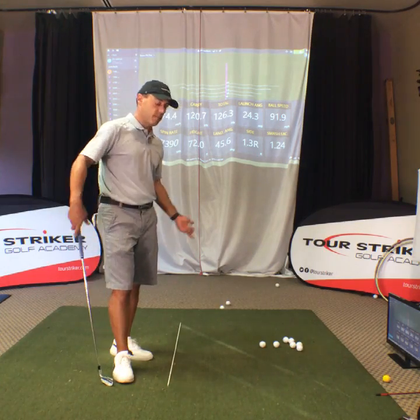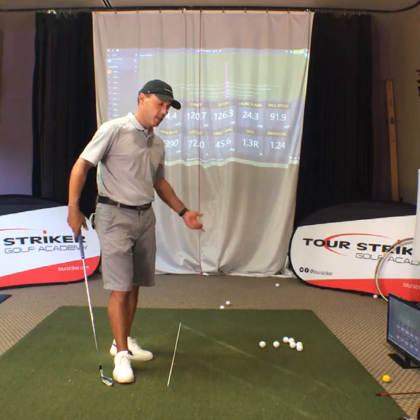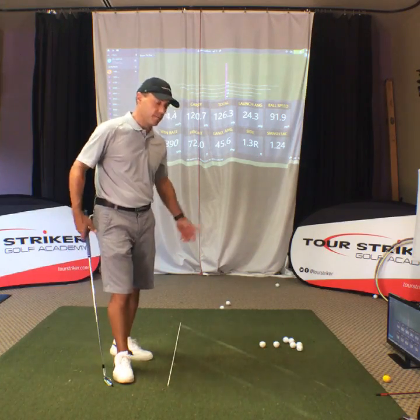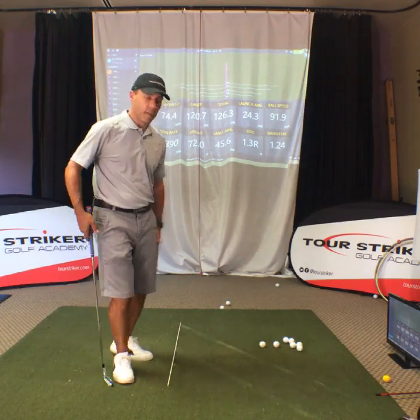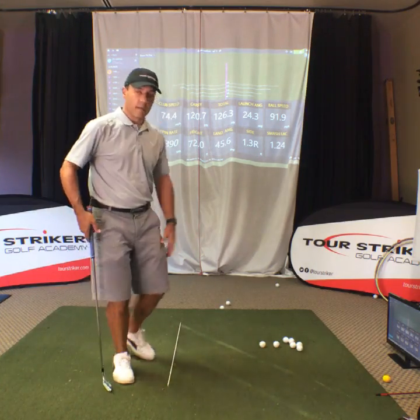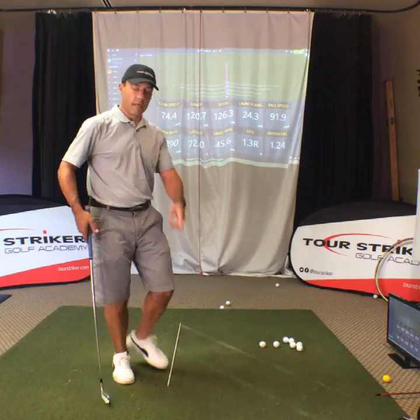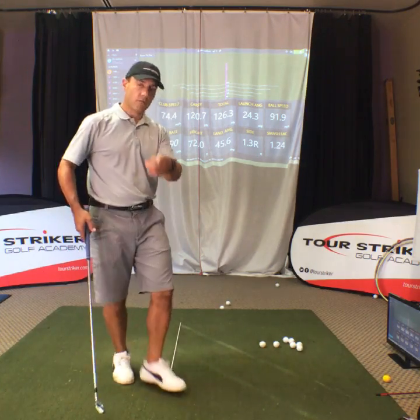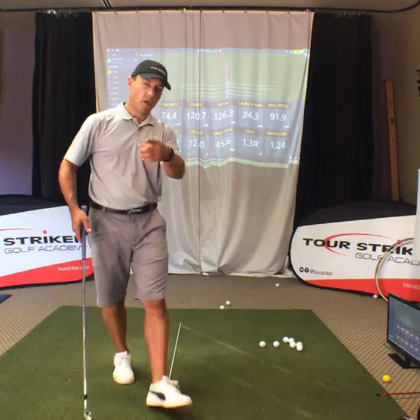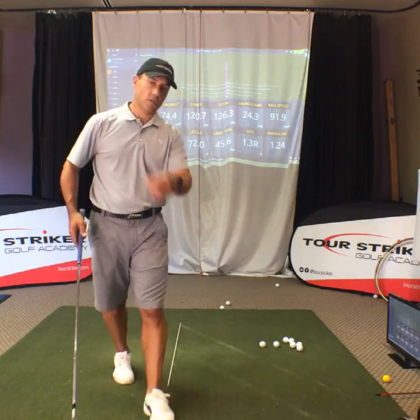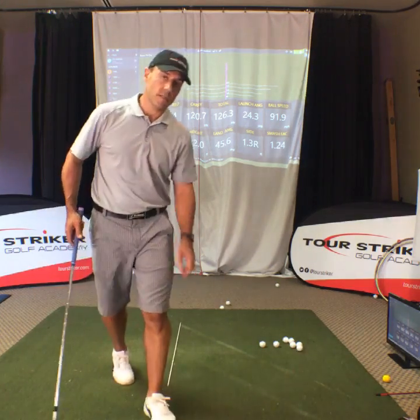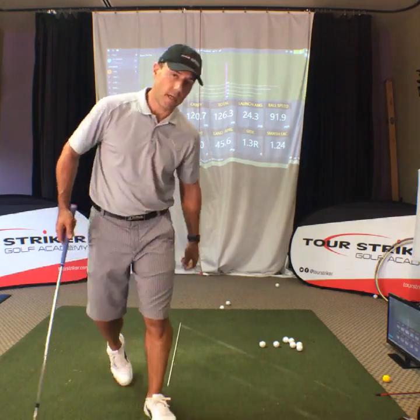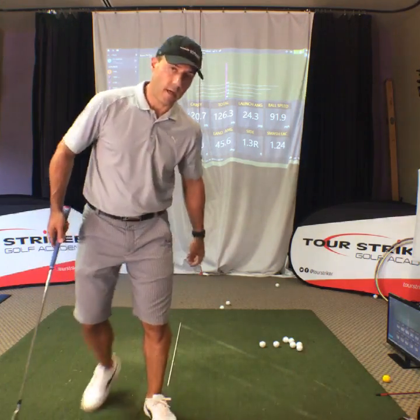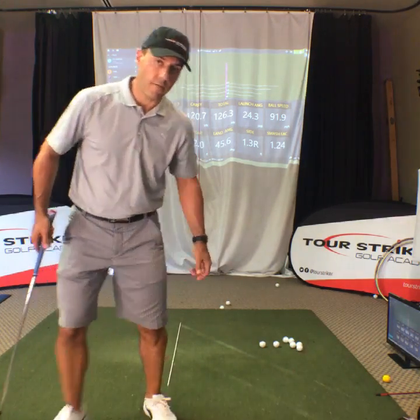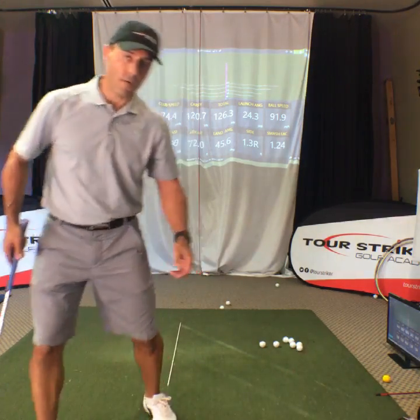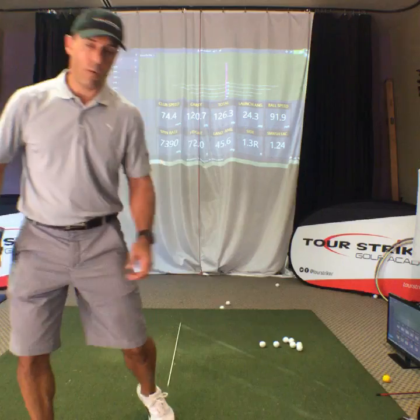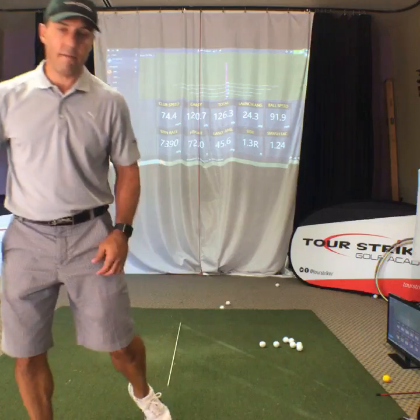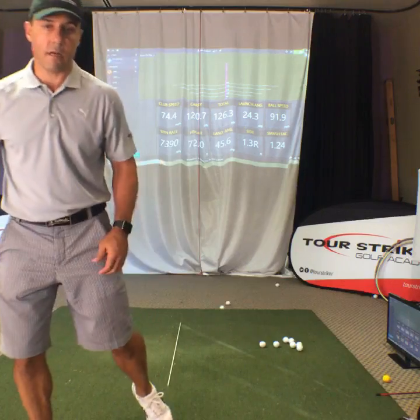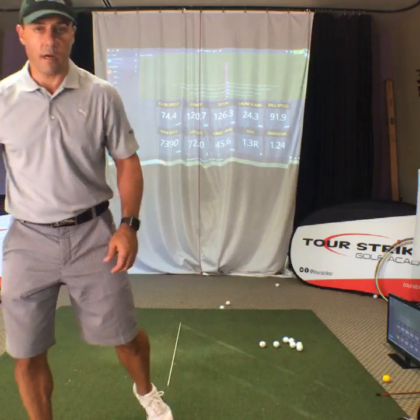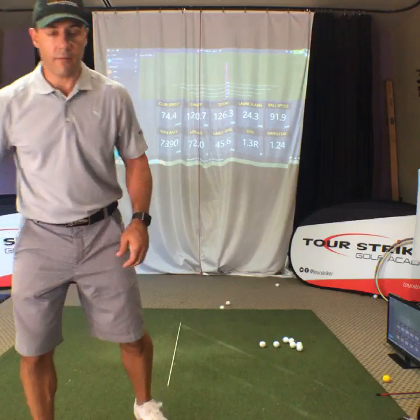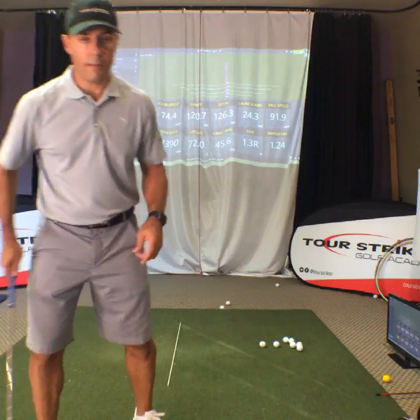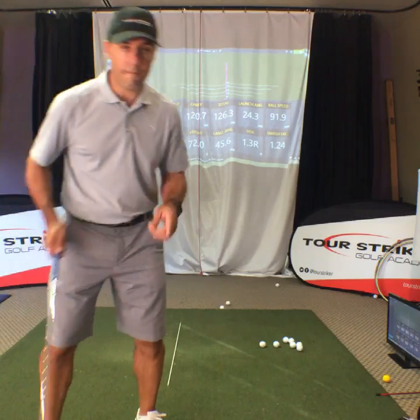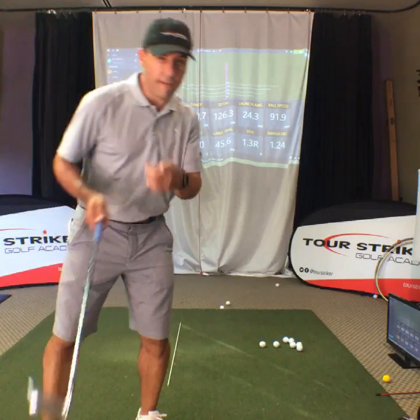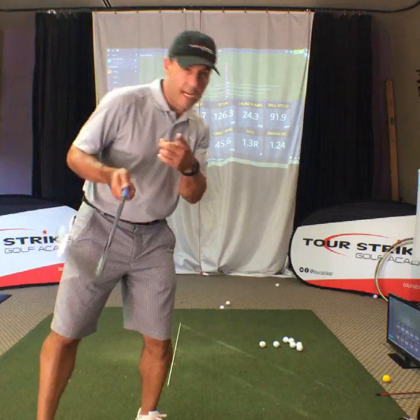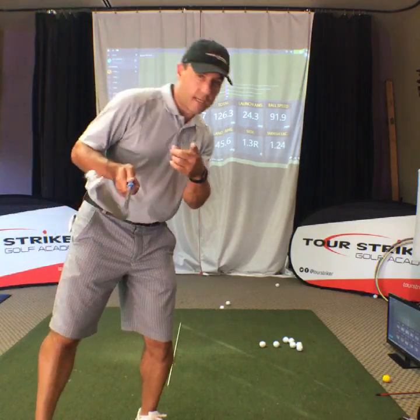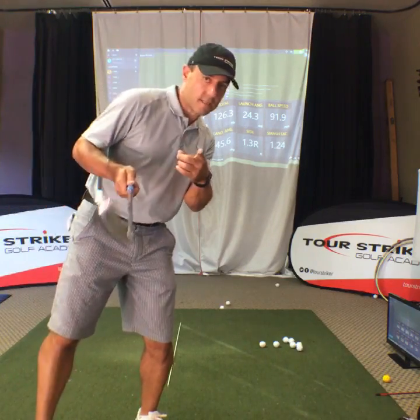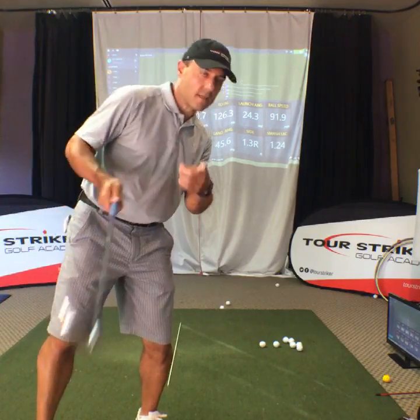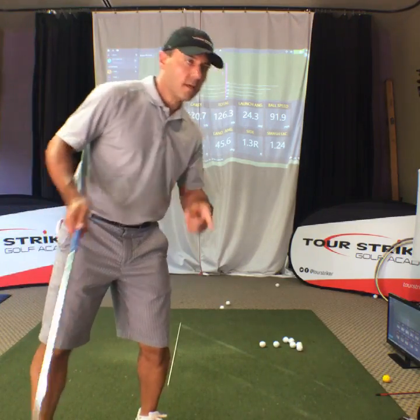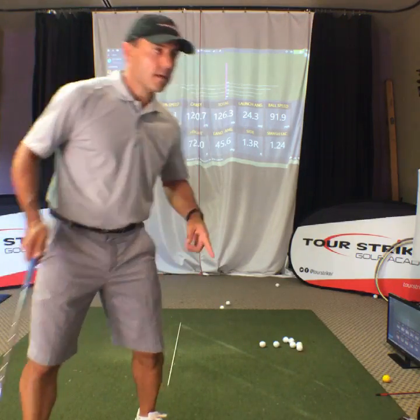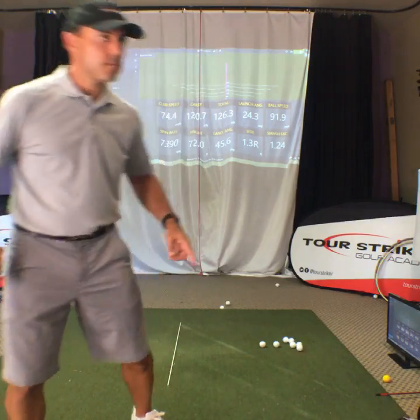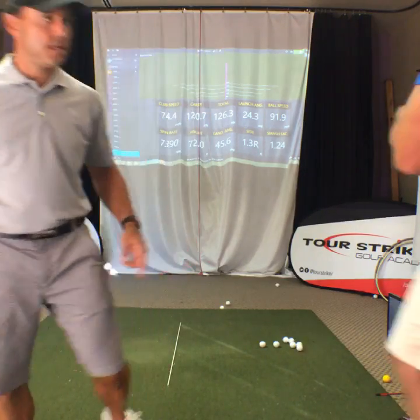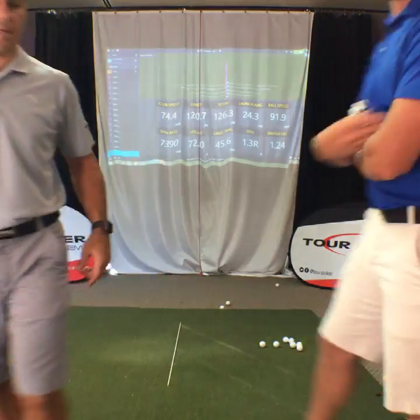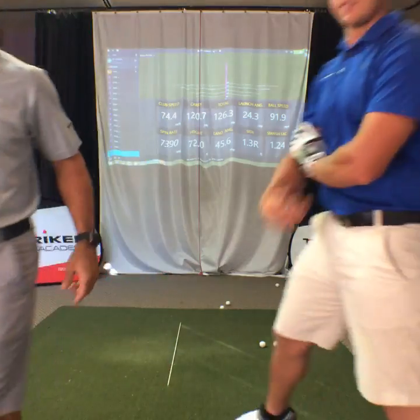Thanks for watching — signing off from the Raven Golf Club in Phoenix. Come see us.